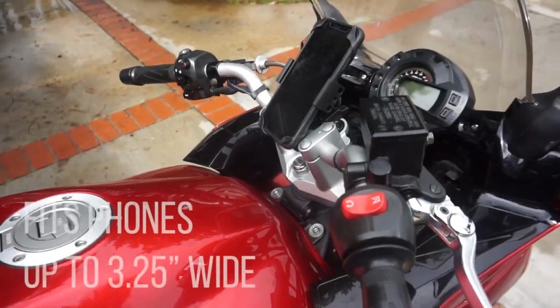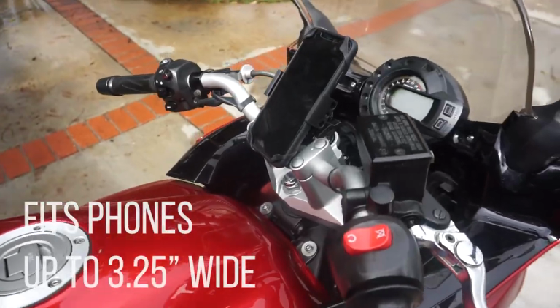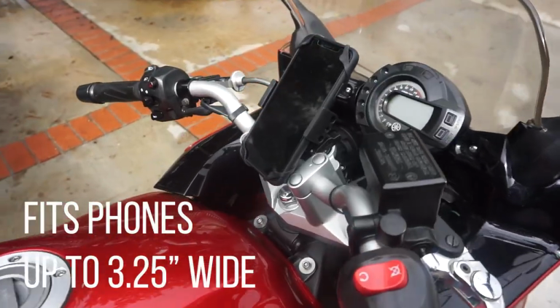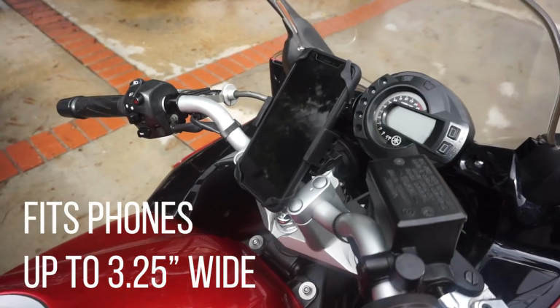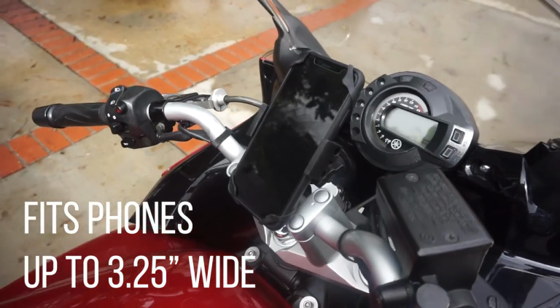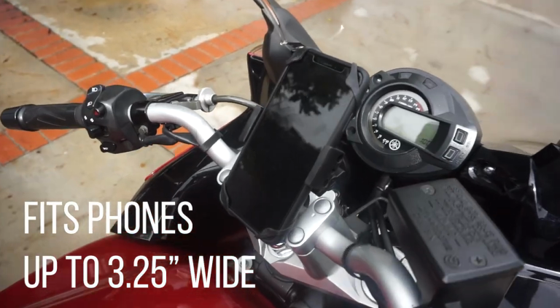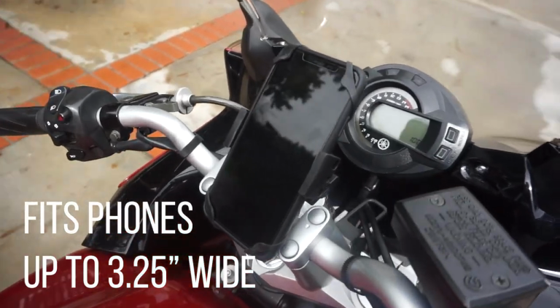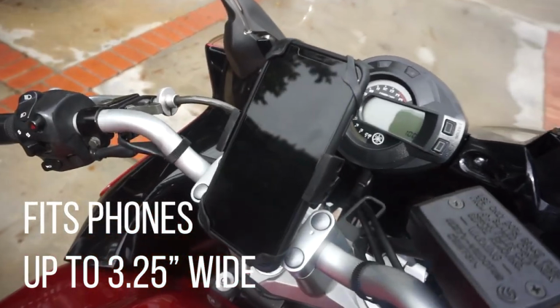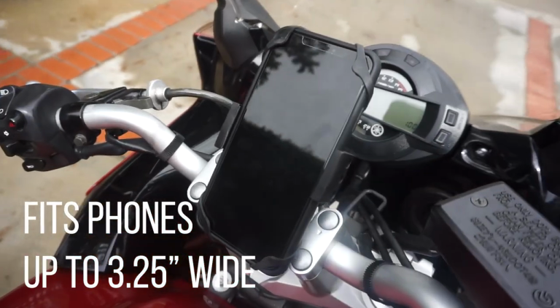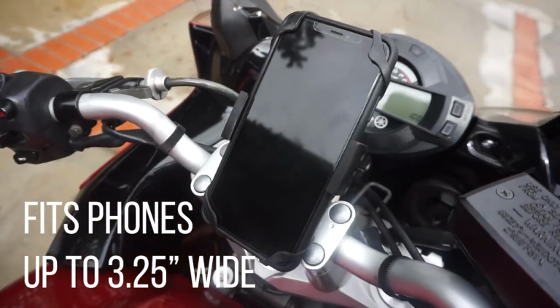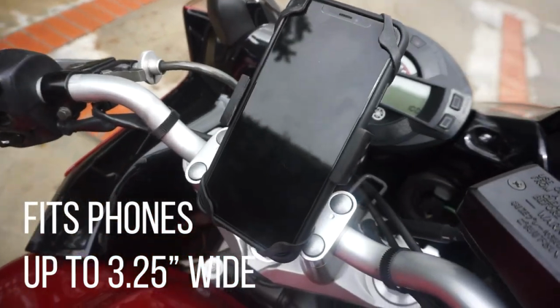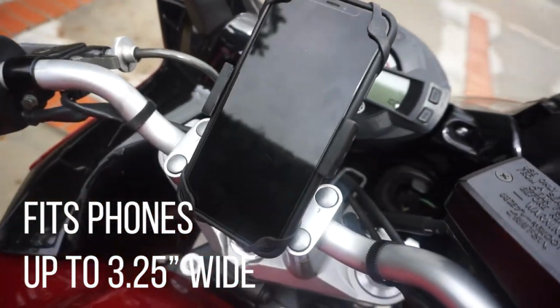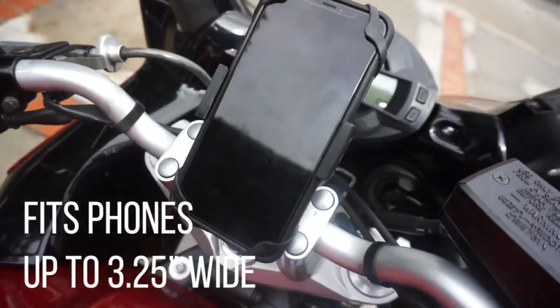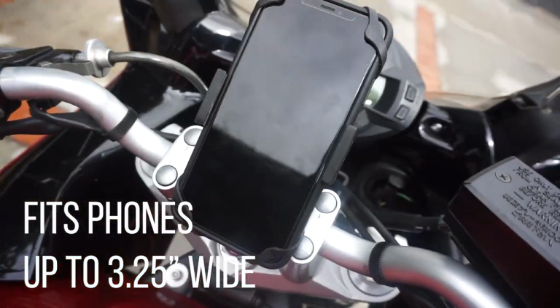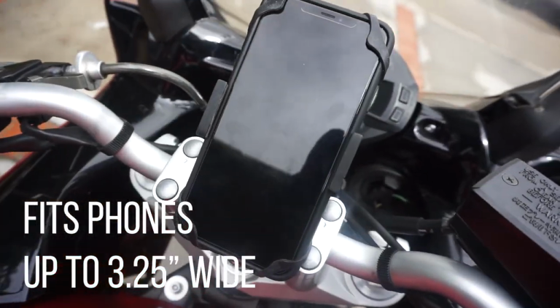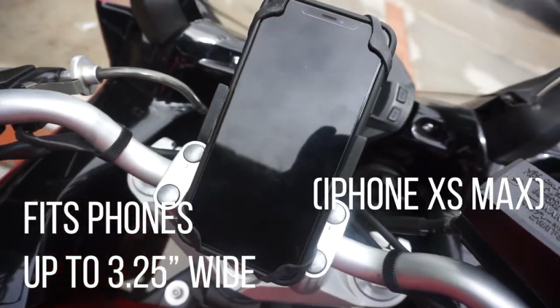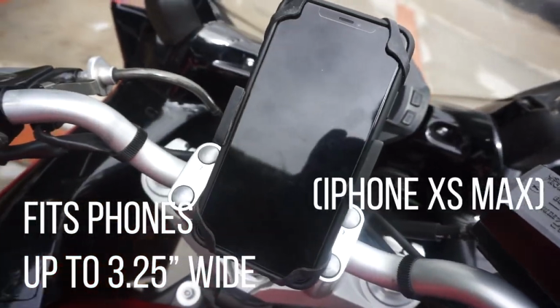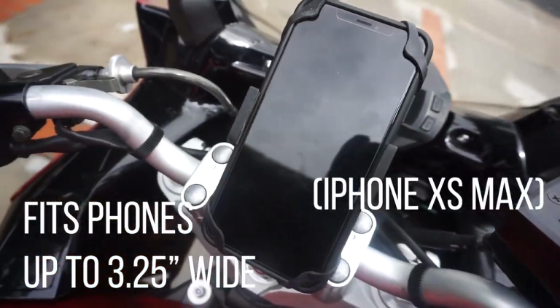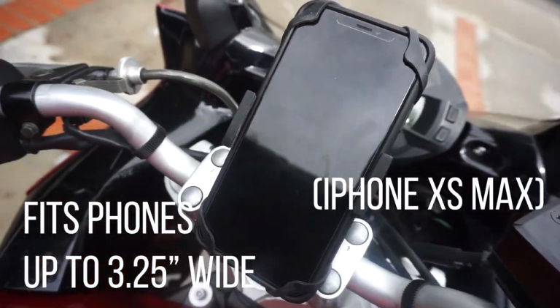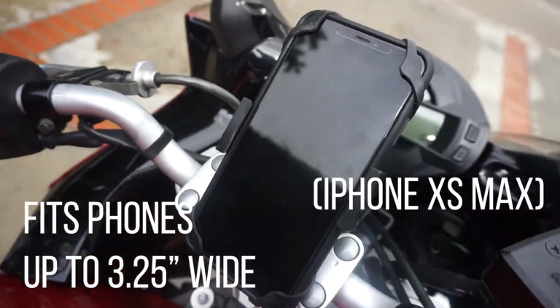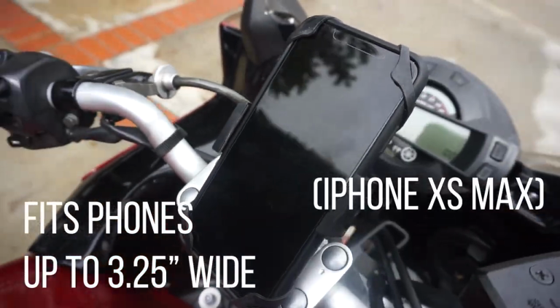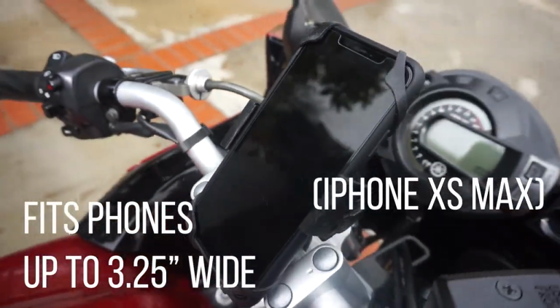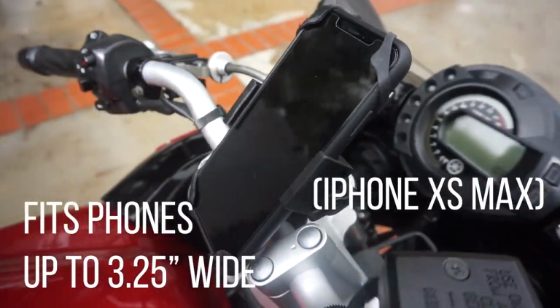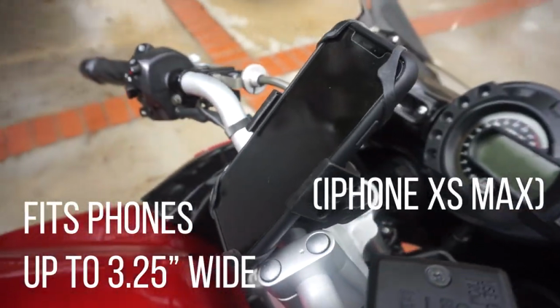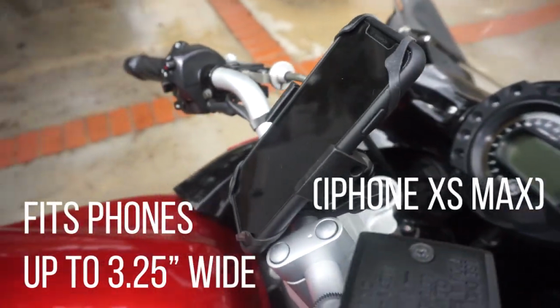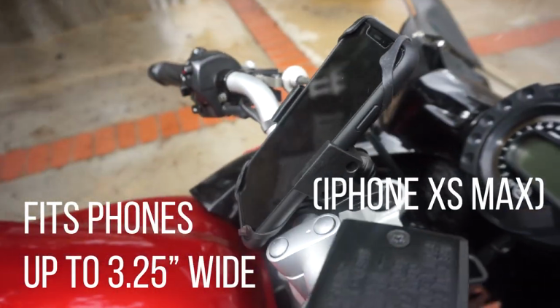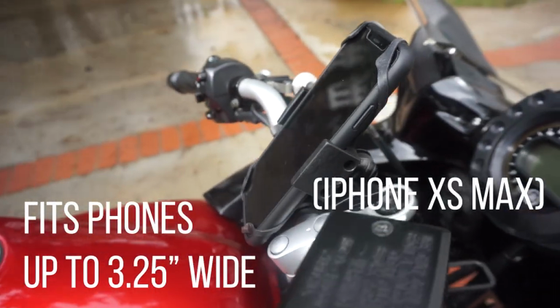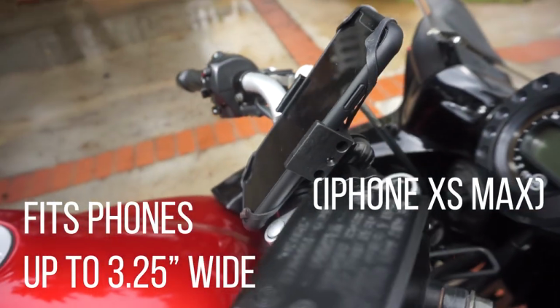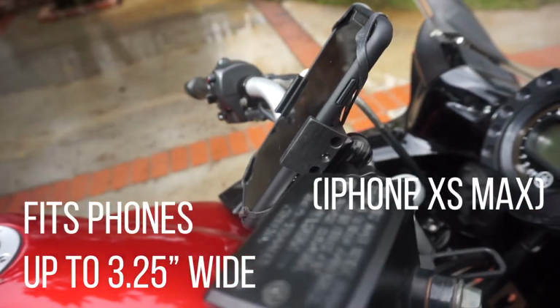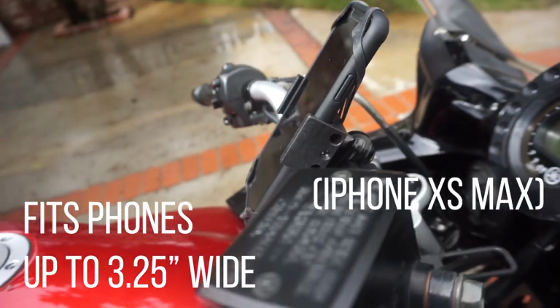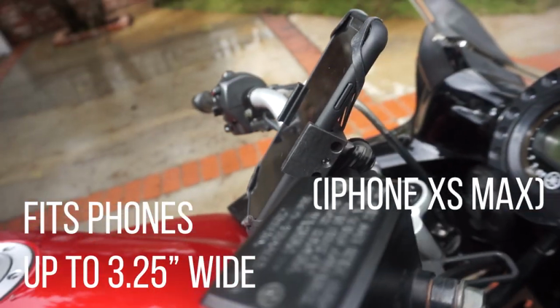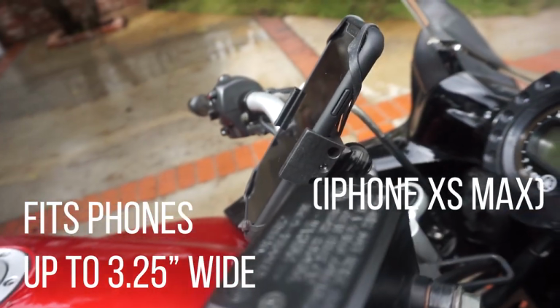Also, this mount goes pretty wide. There is an iPhone XS Max which fits just fine.